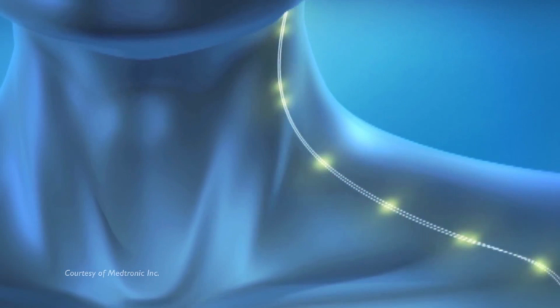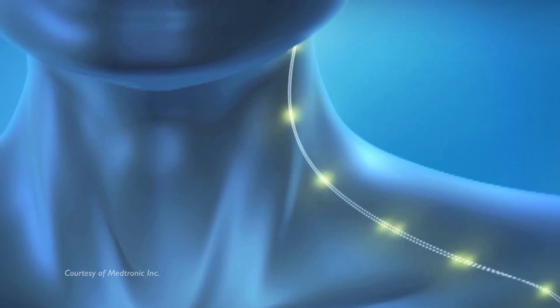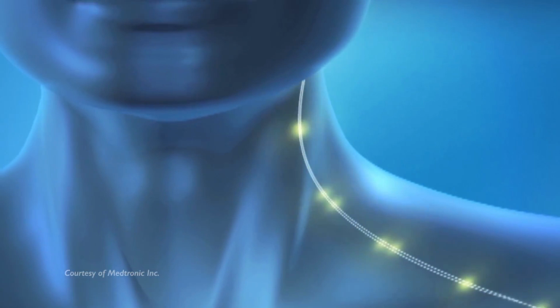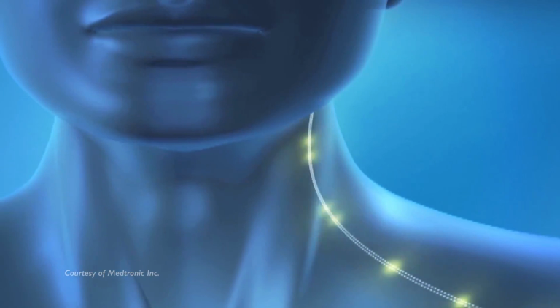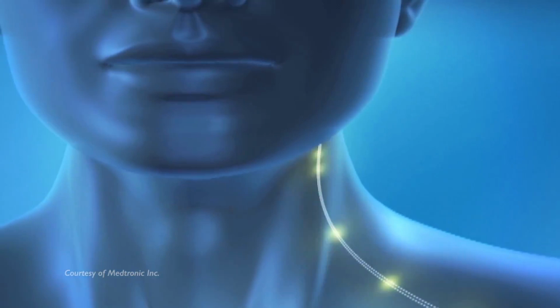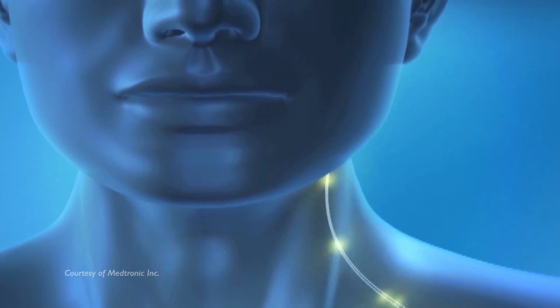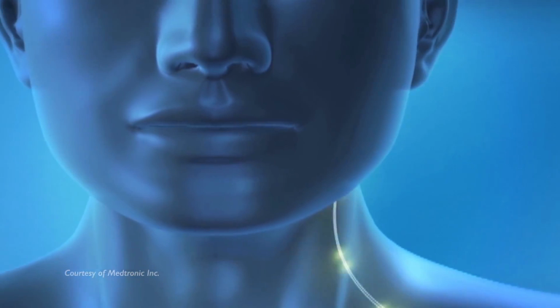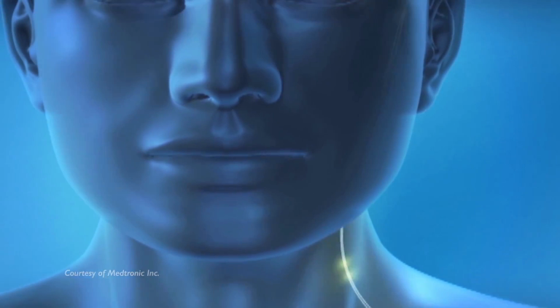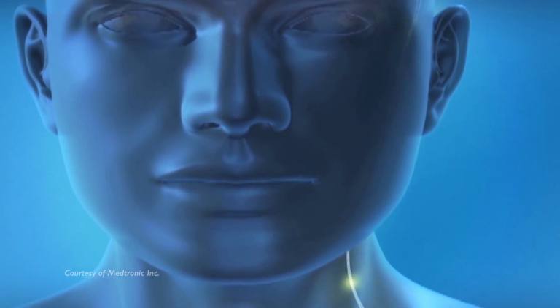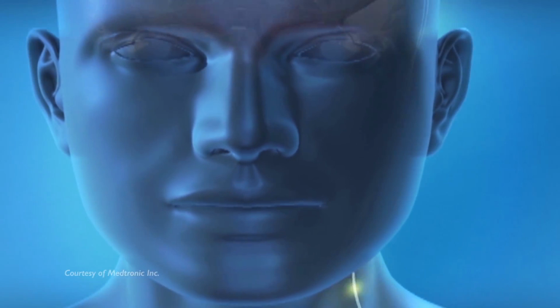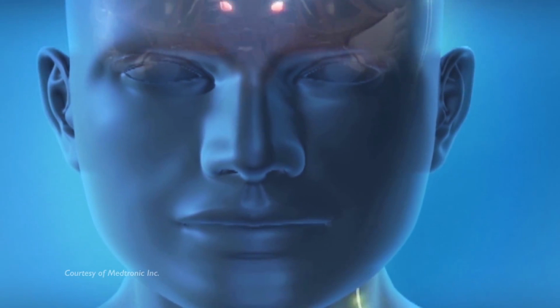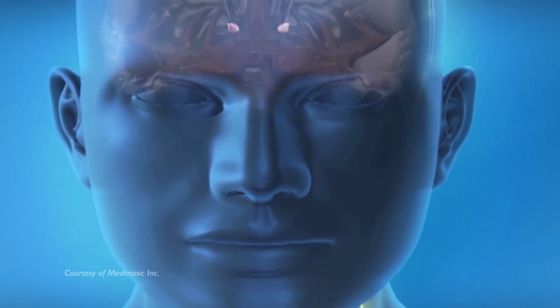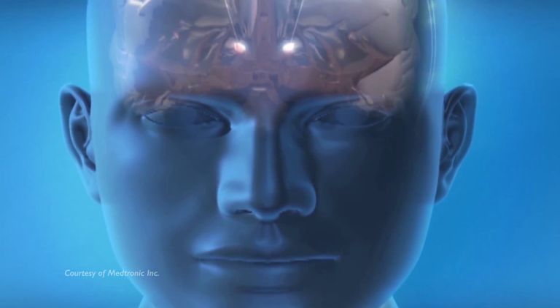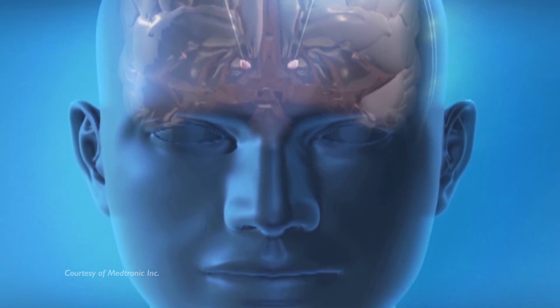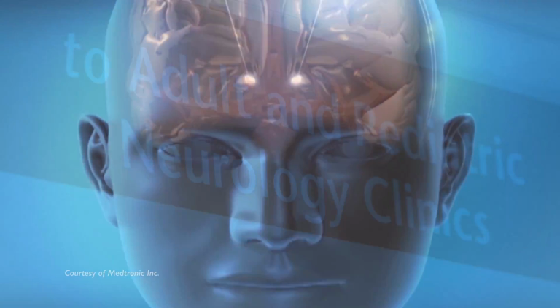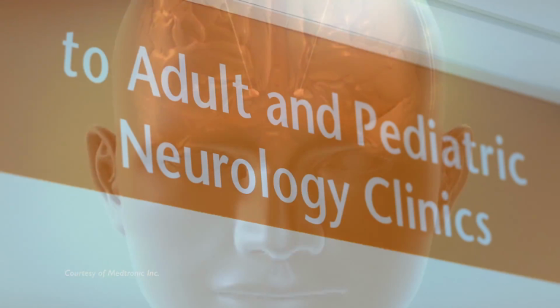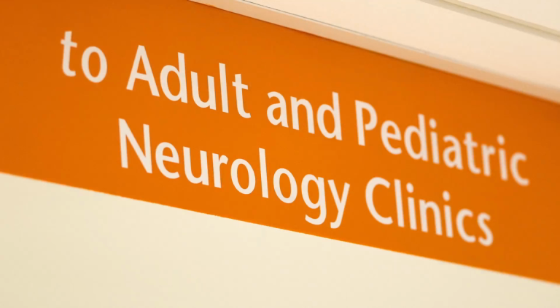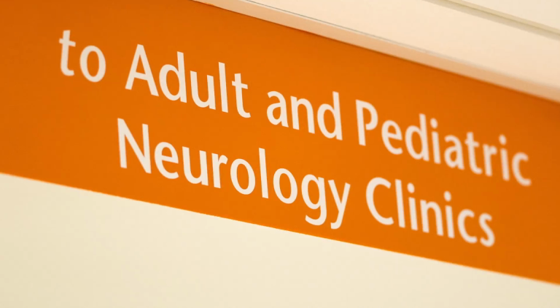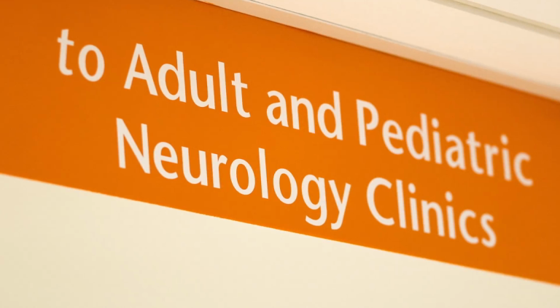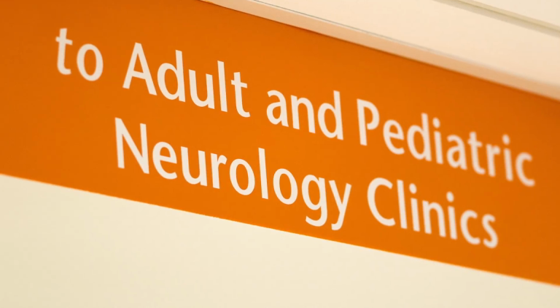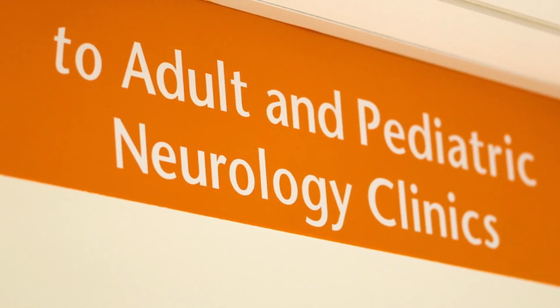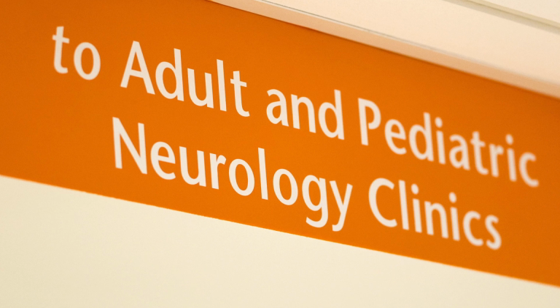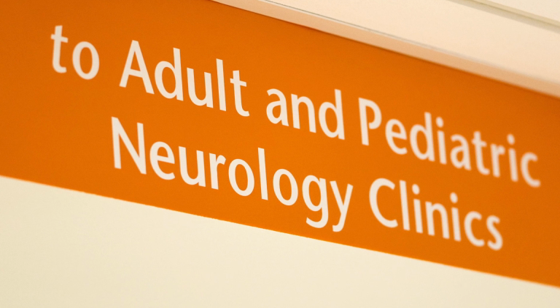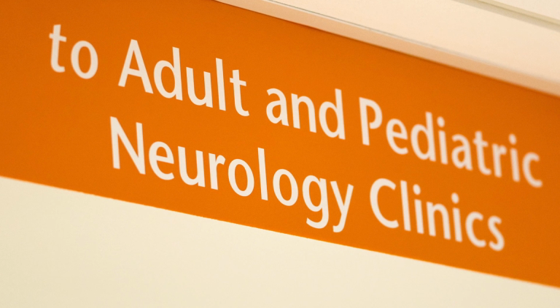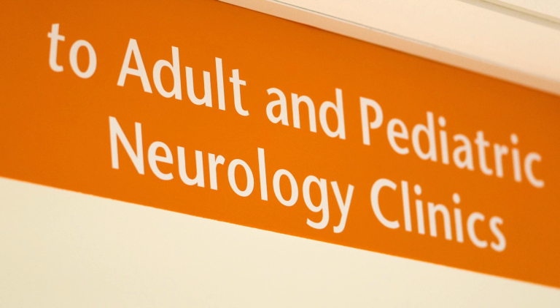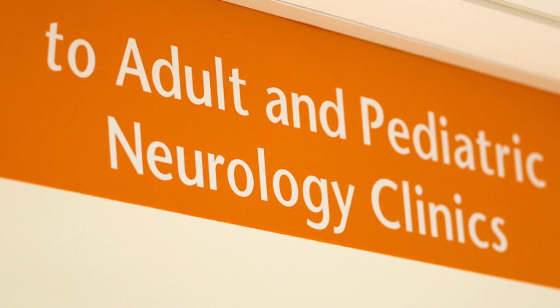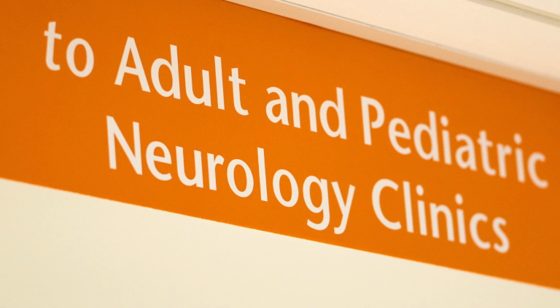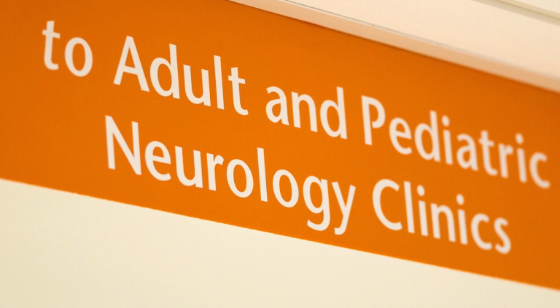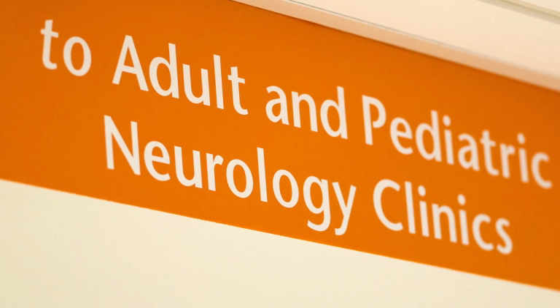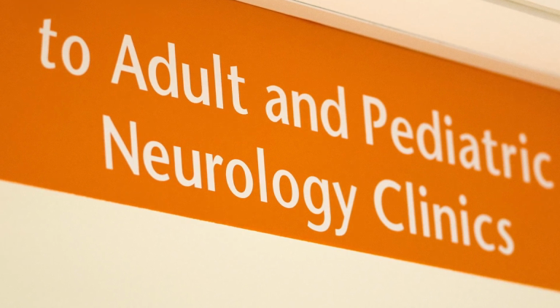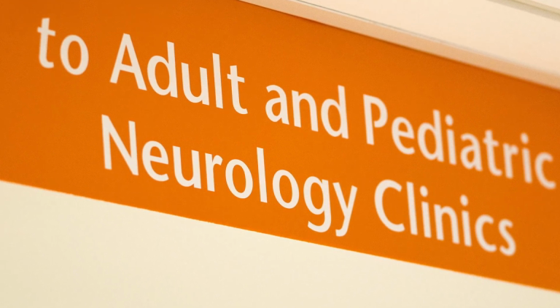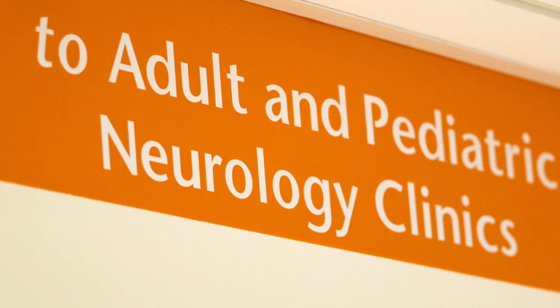Following Stage 3, the DBS system is left in the OFF position until you follow up with Neurology for programming.